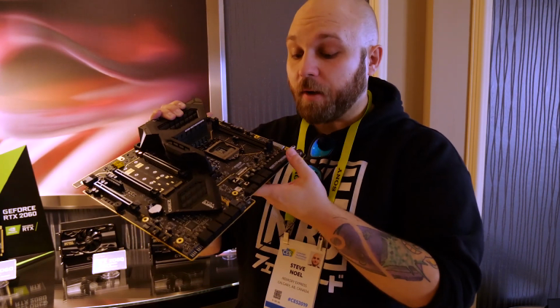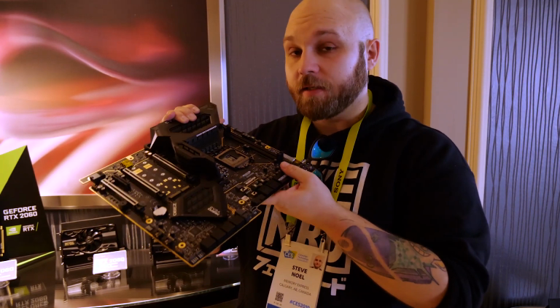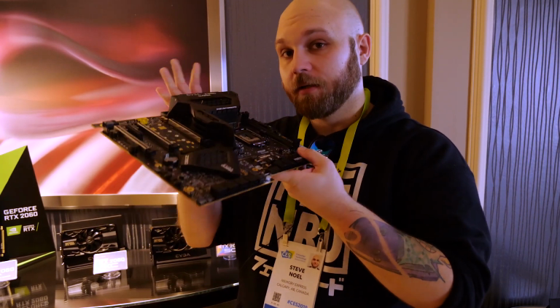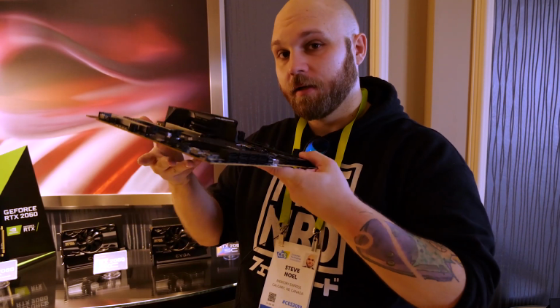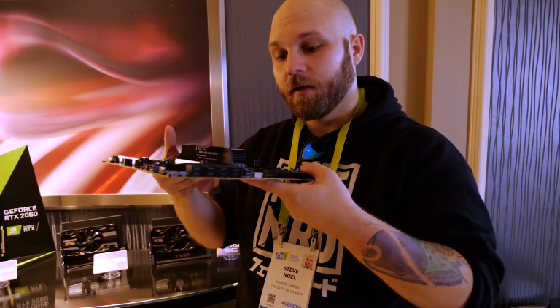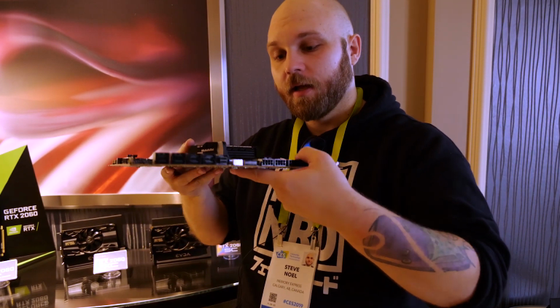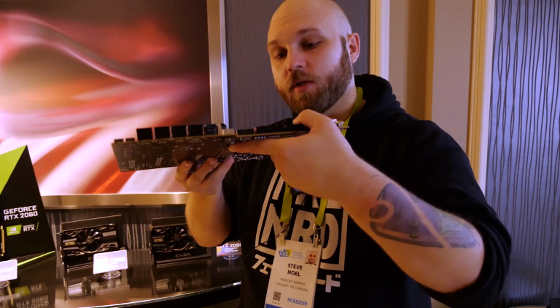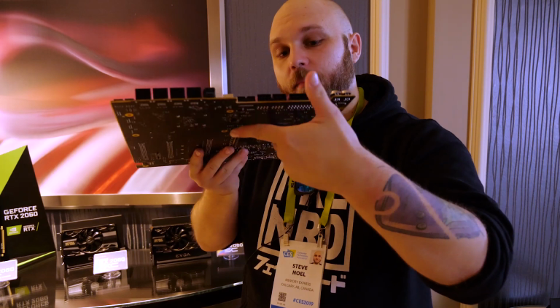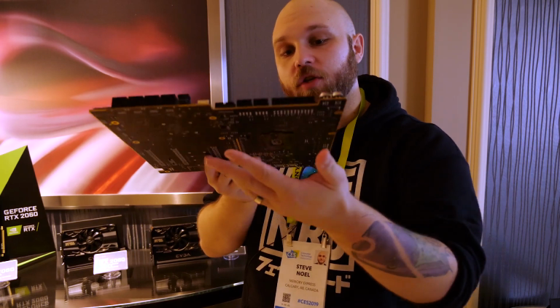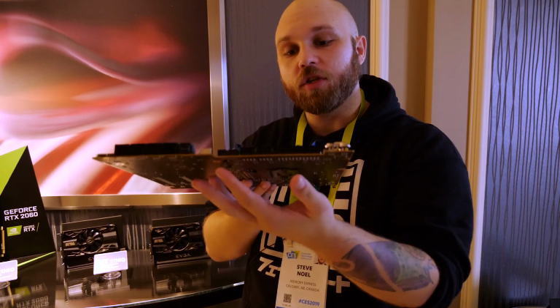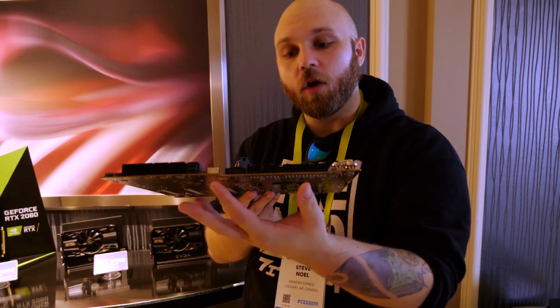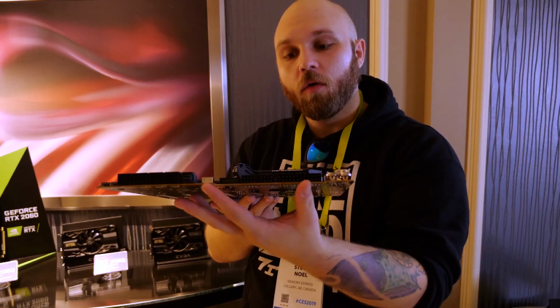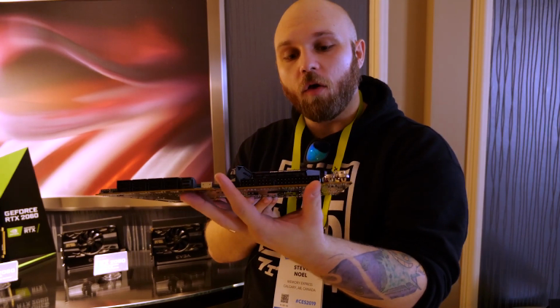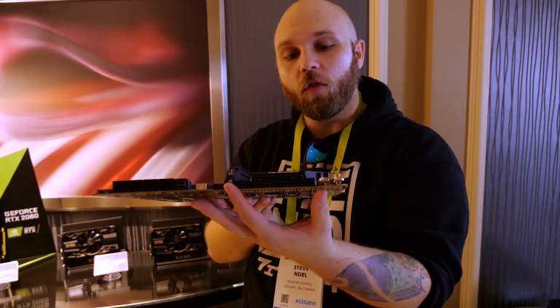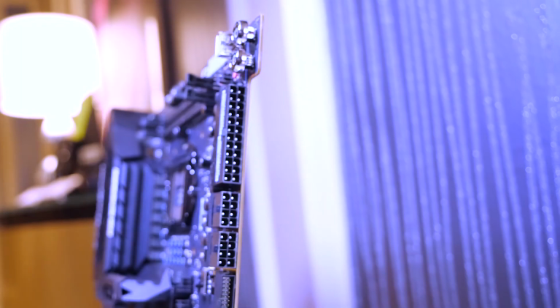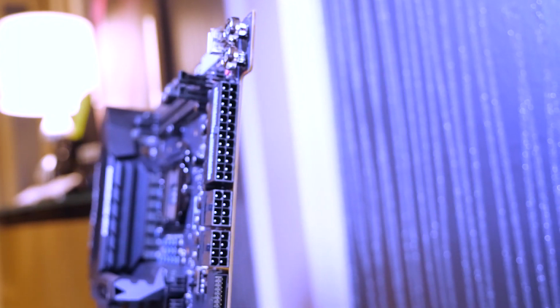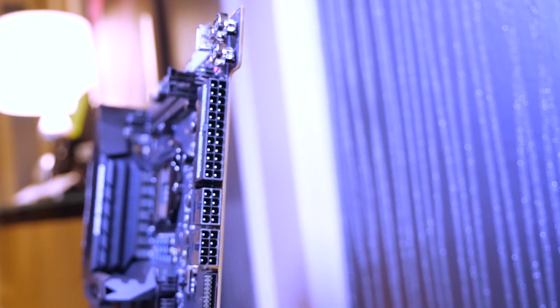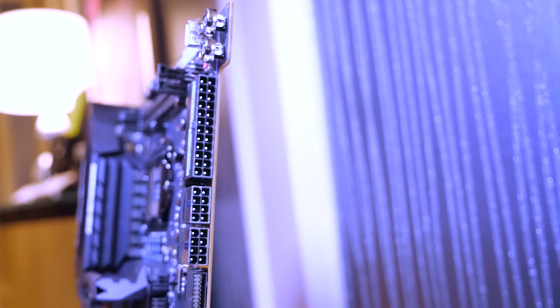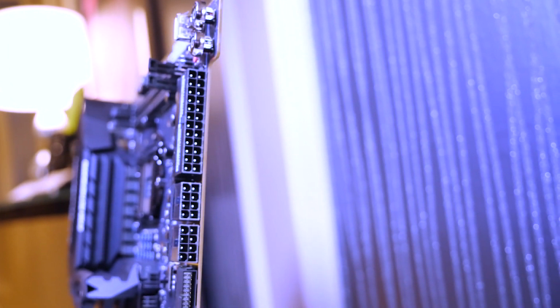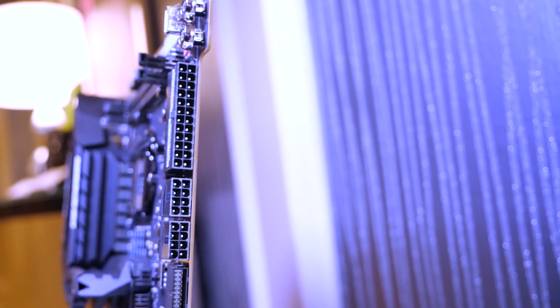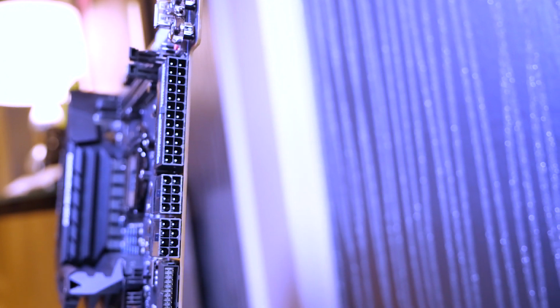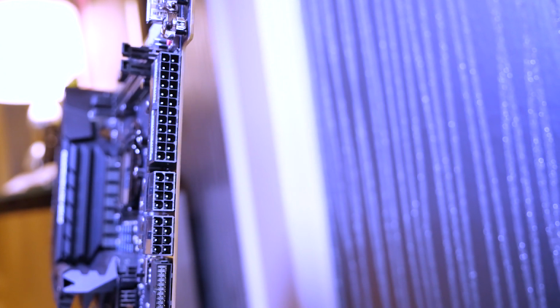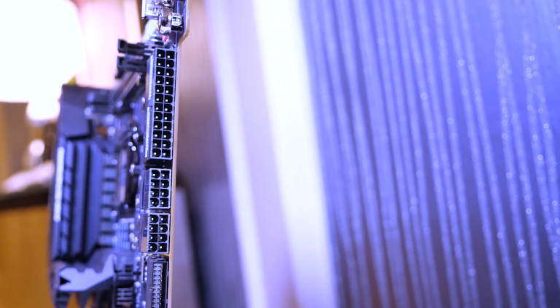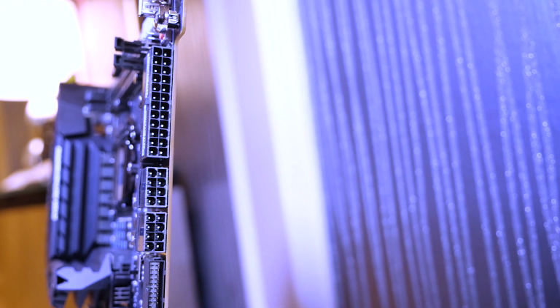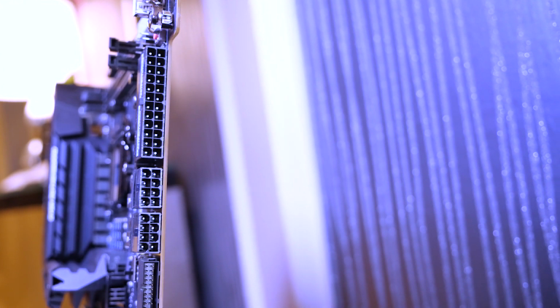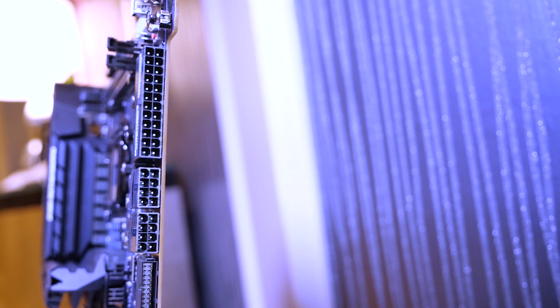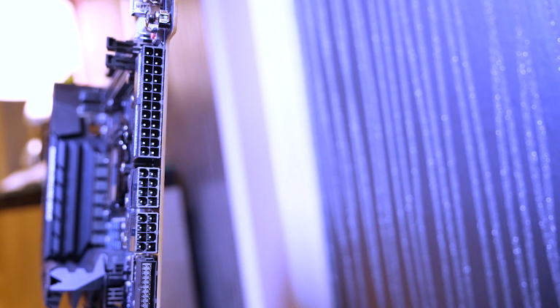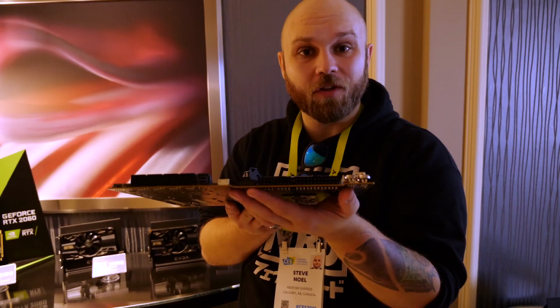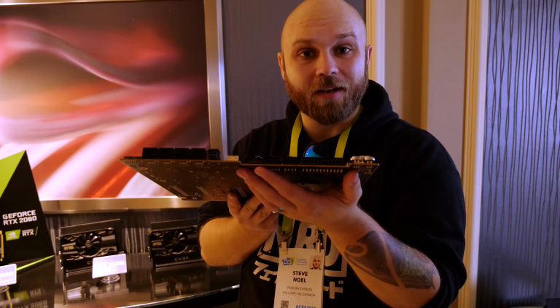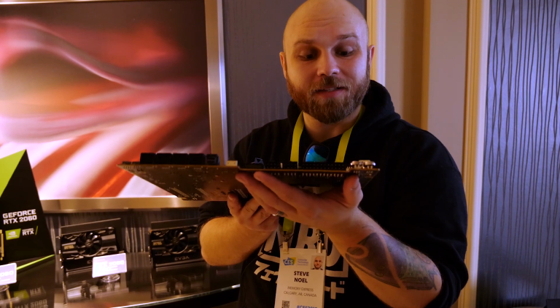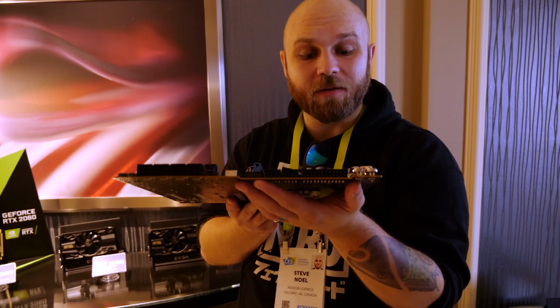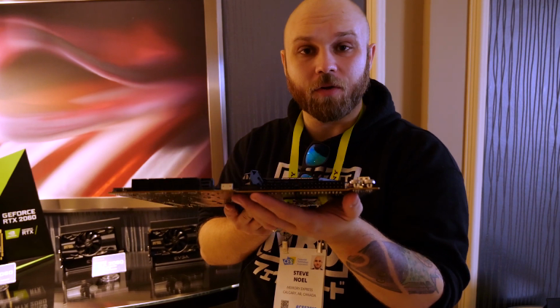We've got the big change here of all the ports being on the outside. So it's going to be easier to cable manage and it's just going to look like a nice clean build.